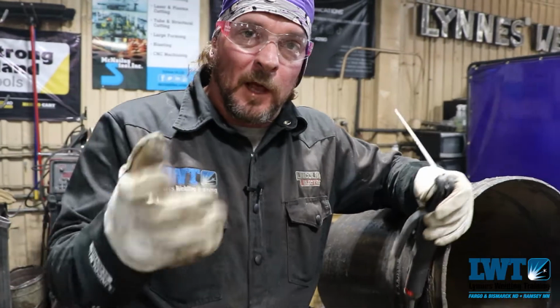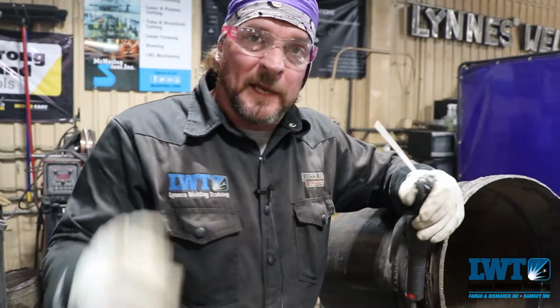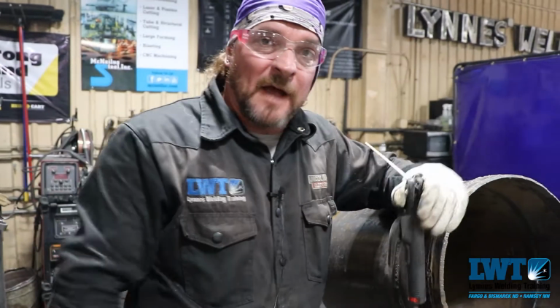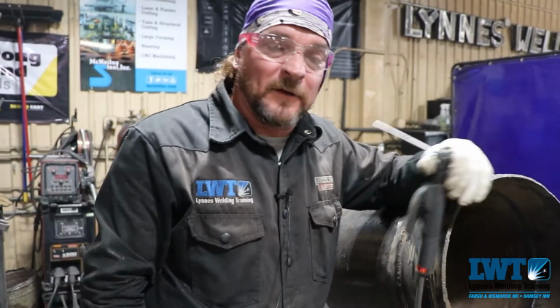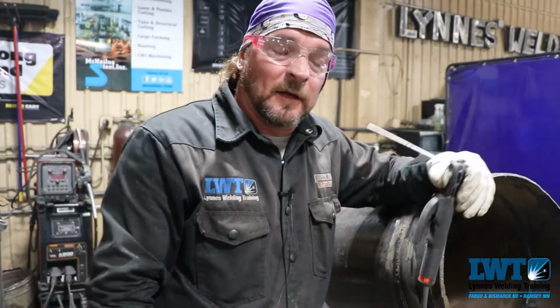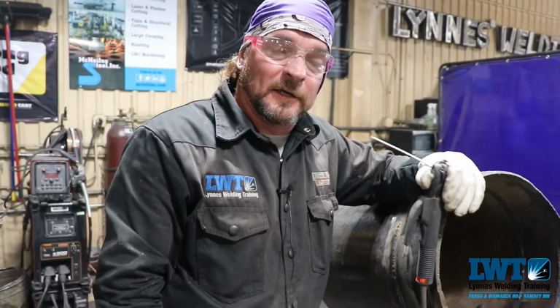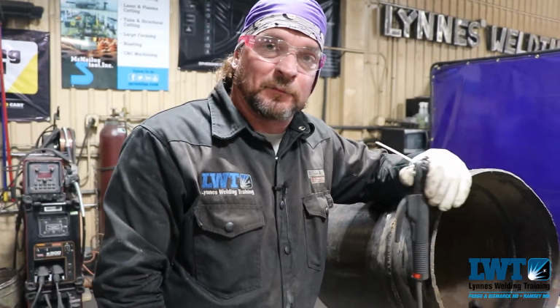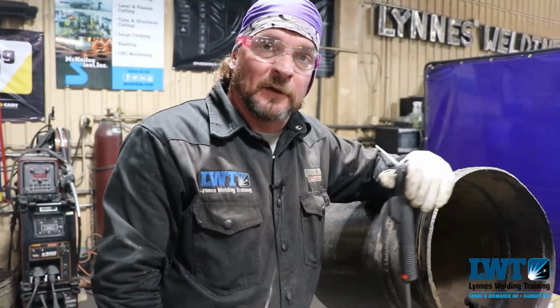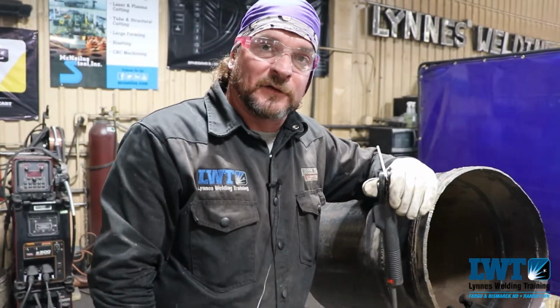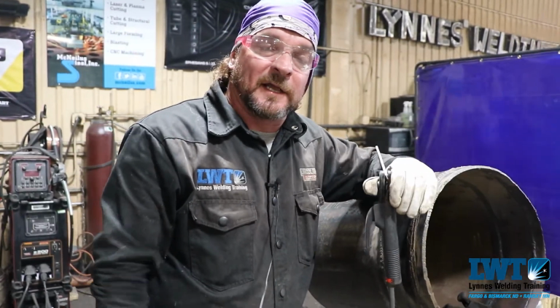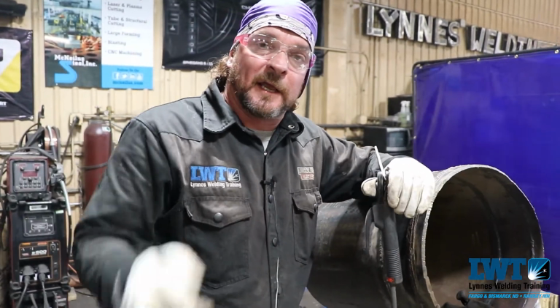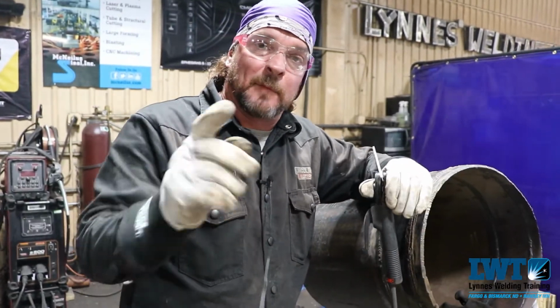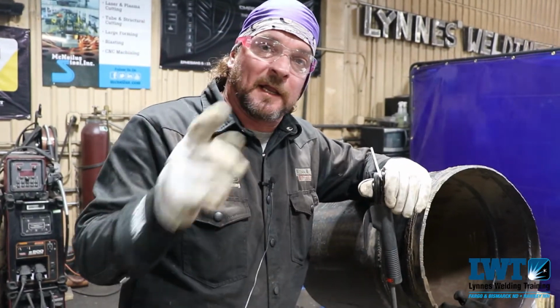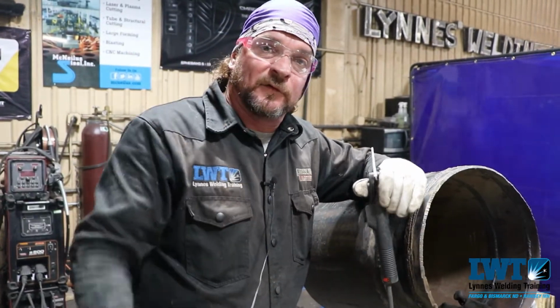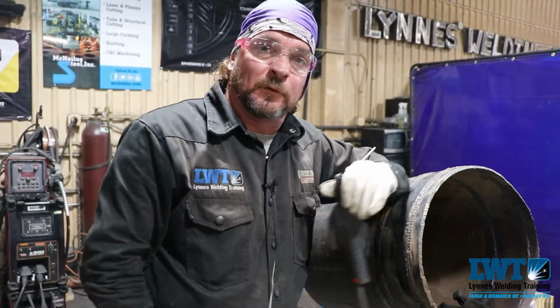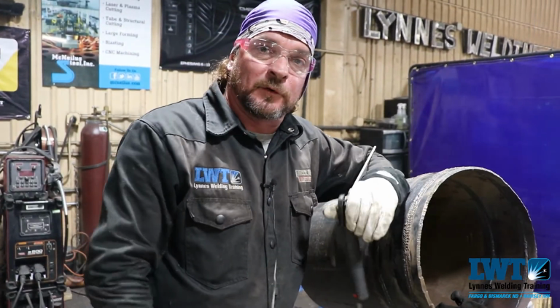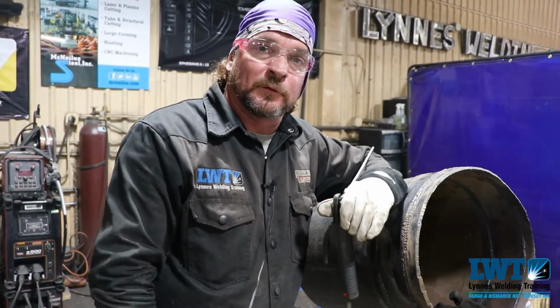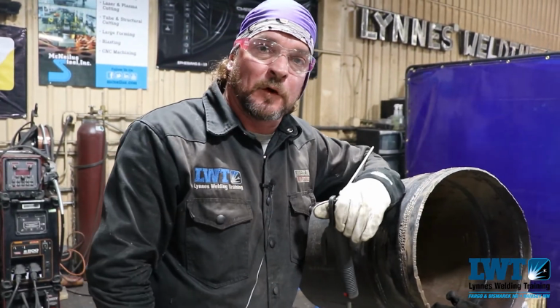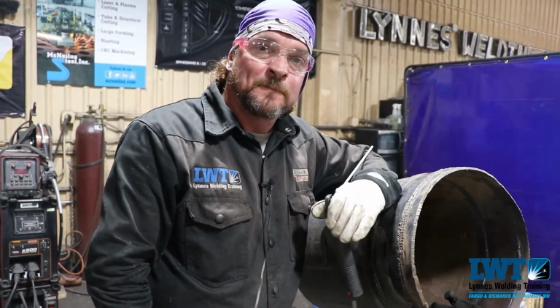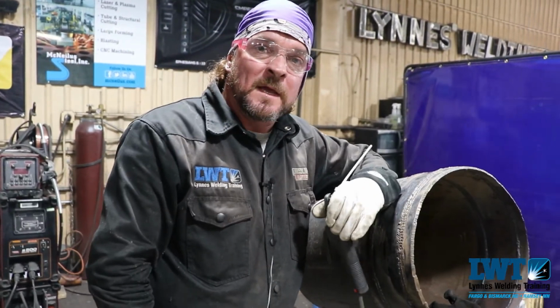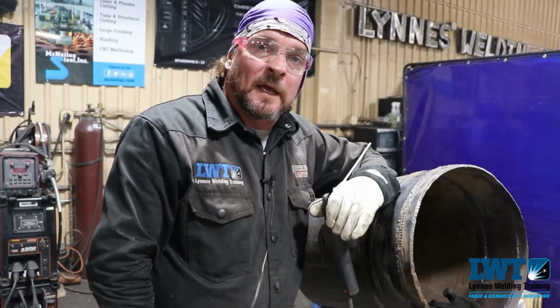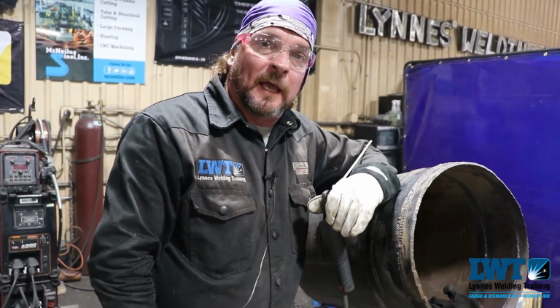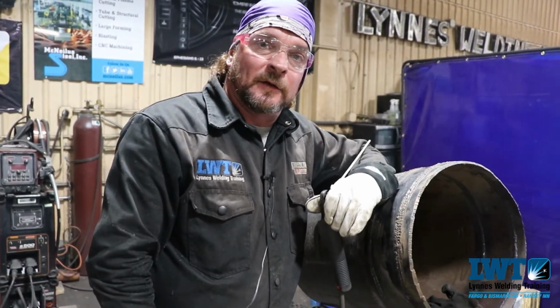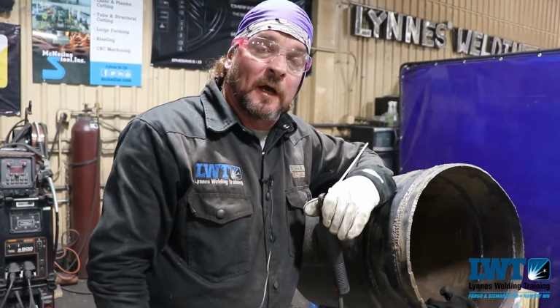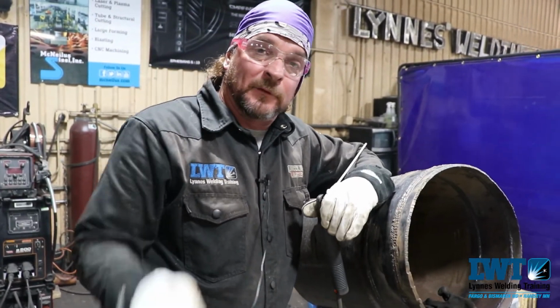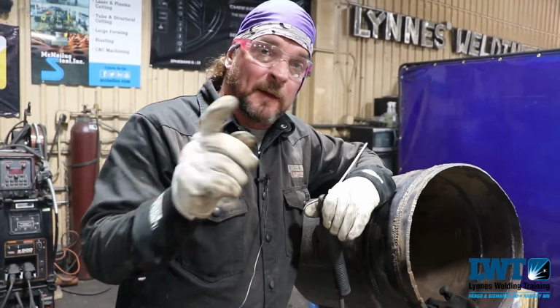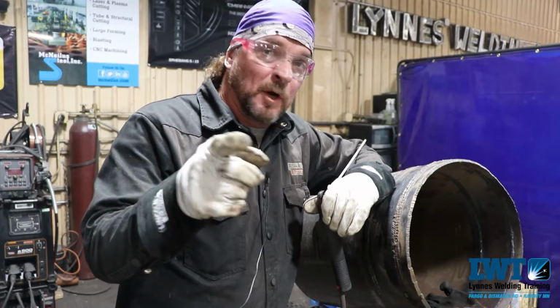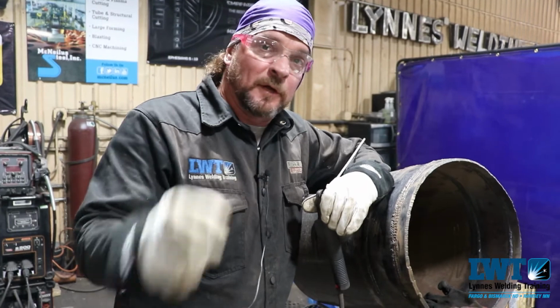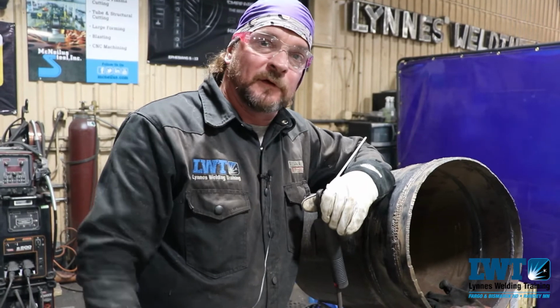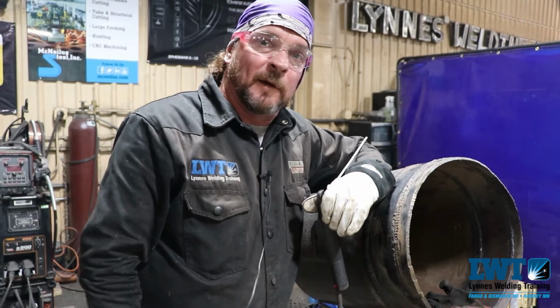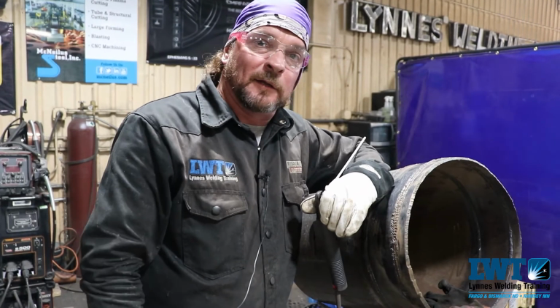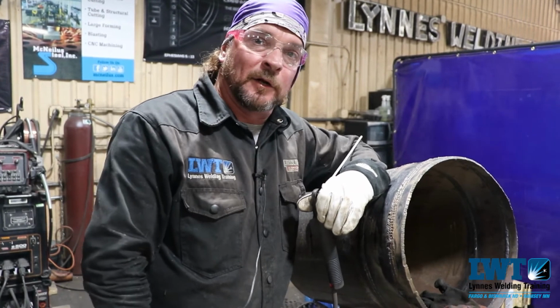Well, on behalf of Lennis Welding Training, again my name is Joey Crusoe, and if you ain't burning, you ain't learning.